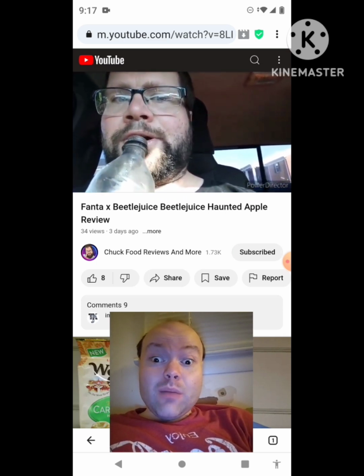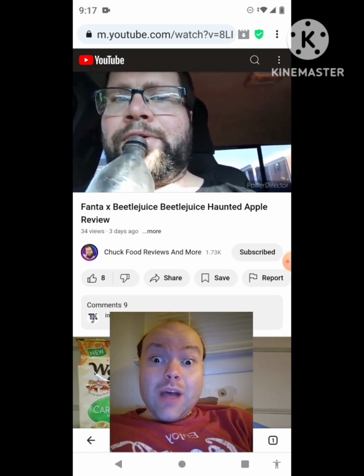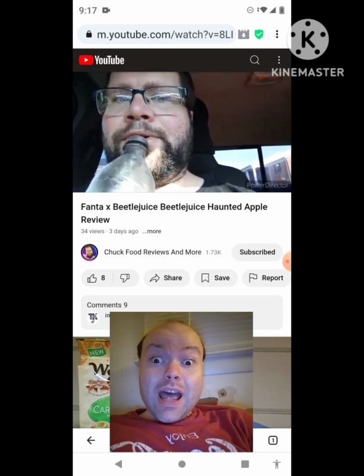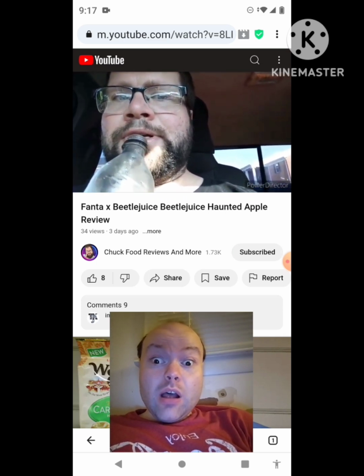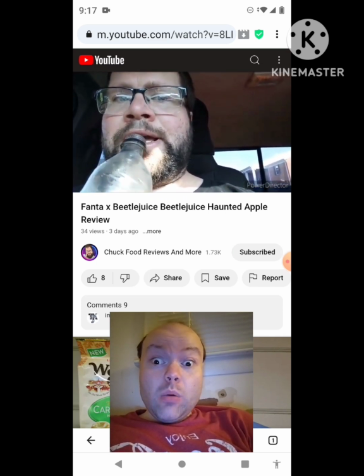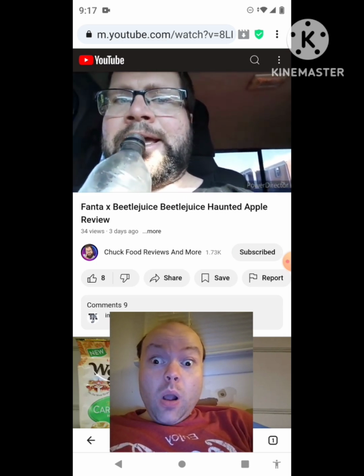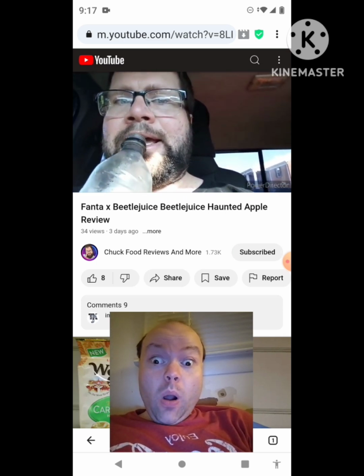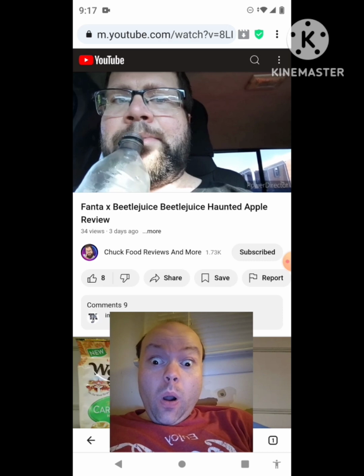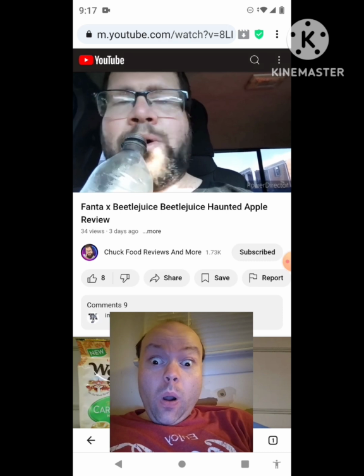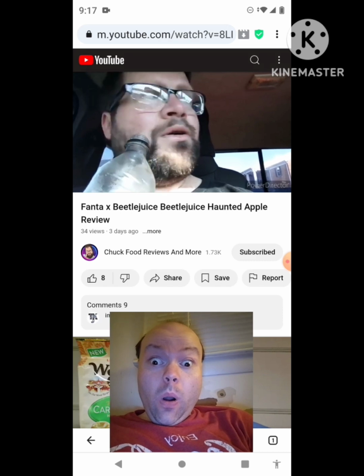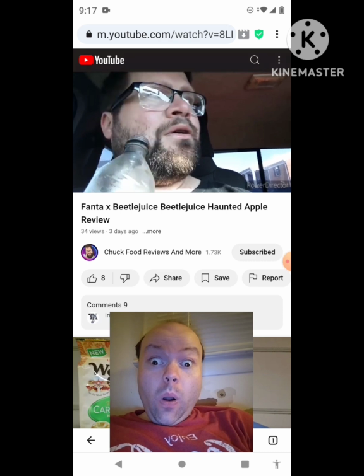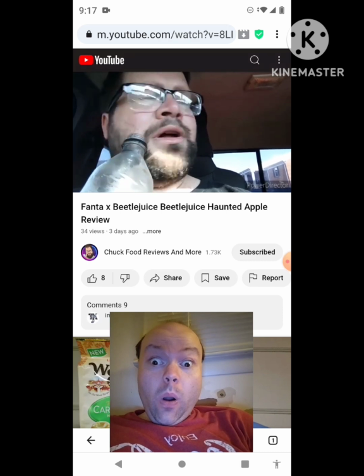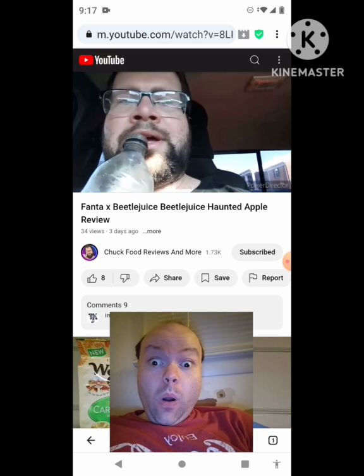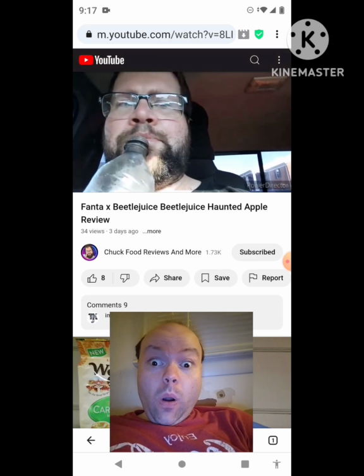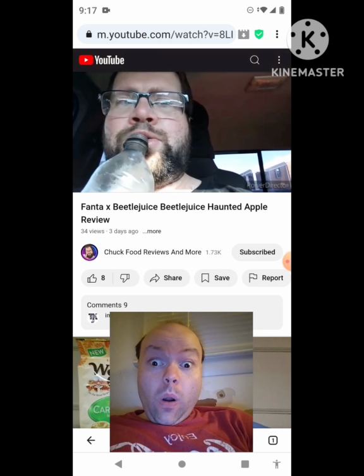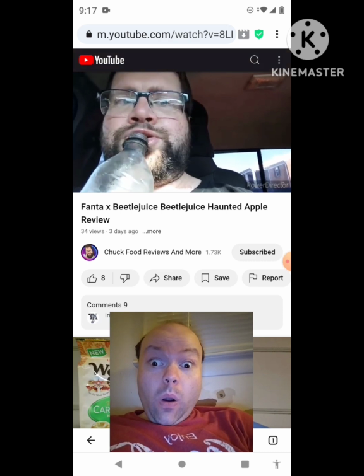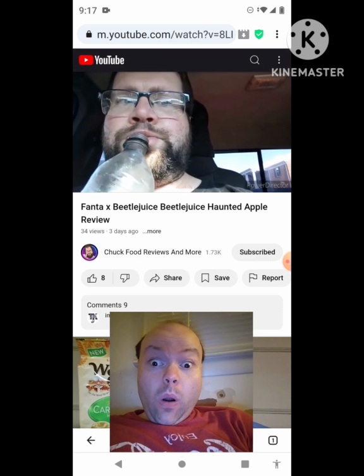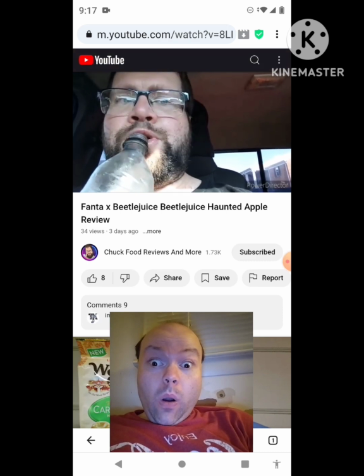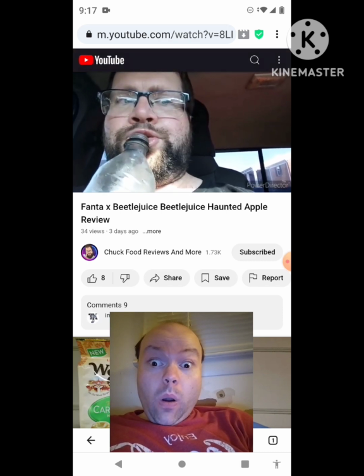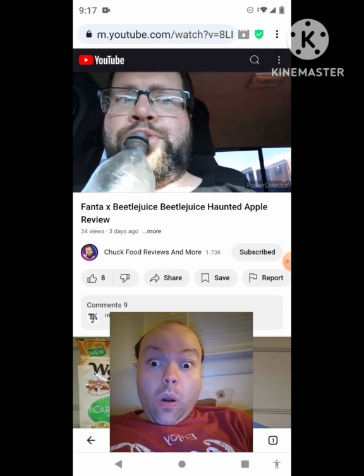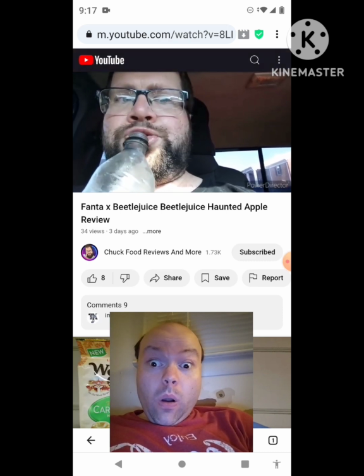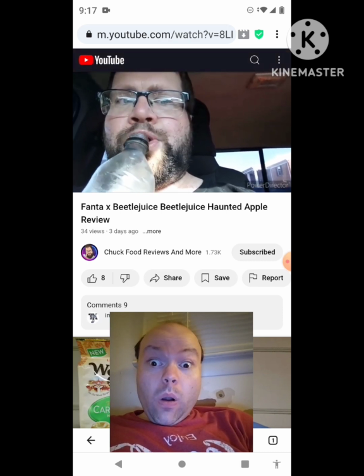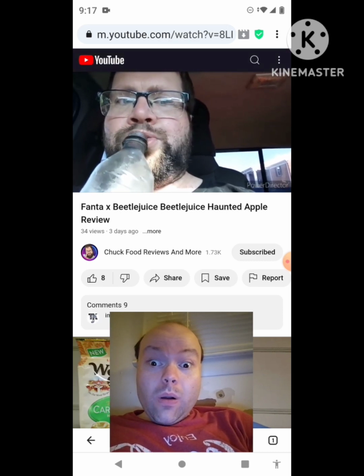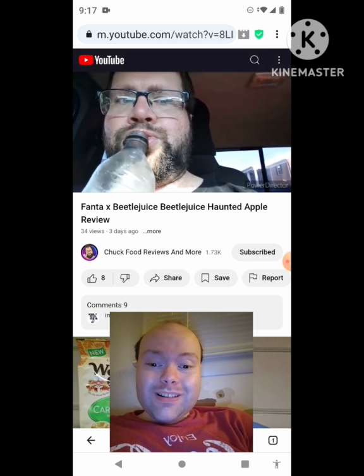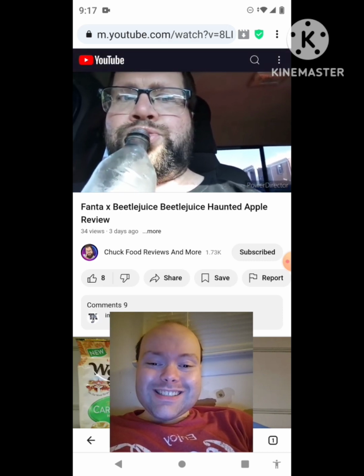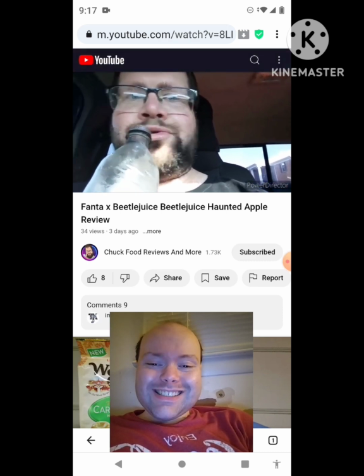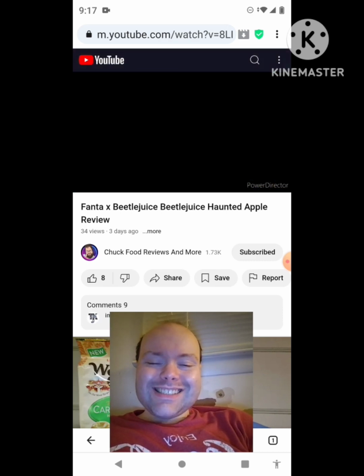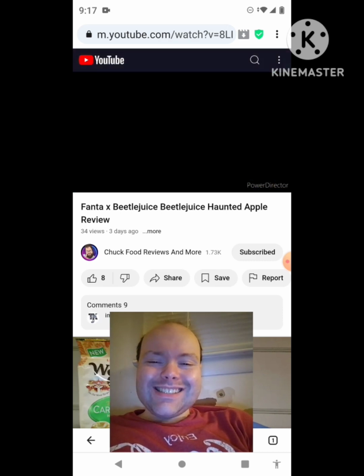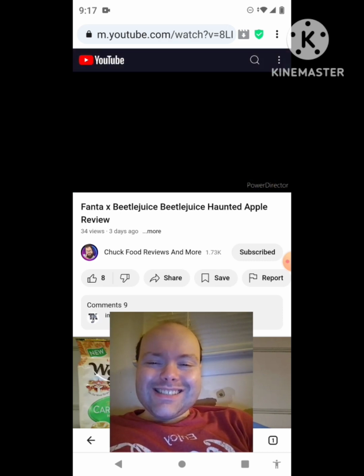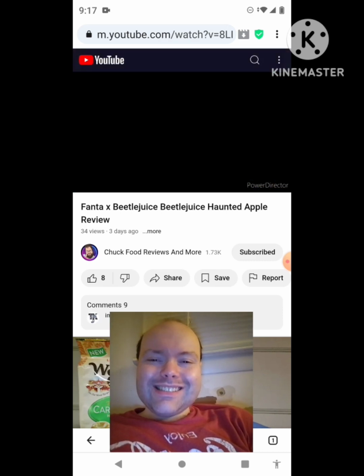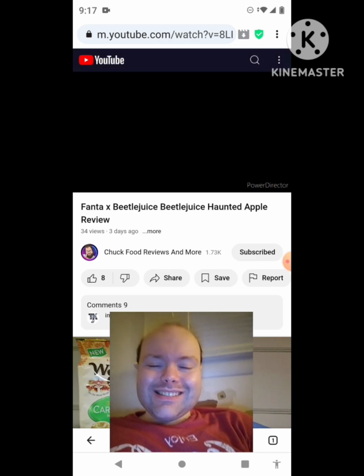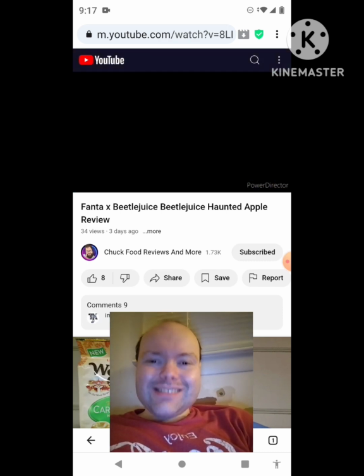Wow, and more! Beetlejuice, Beetlejuice, Beetlejuice — Chuck Food Reviews.